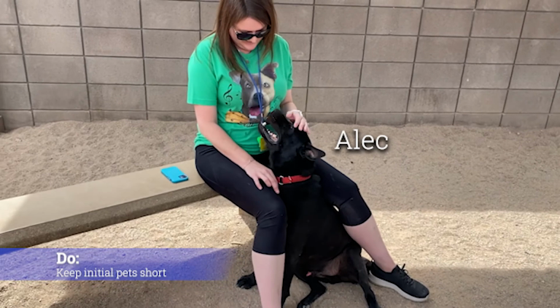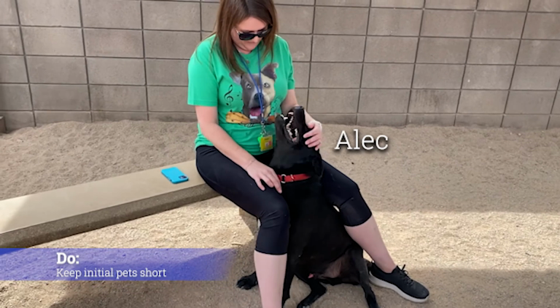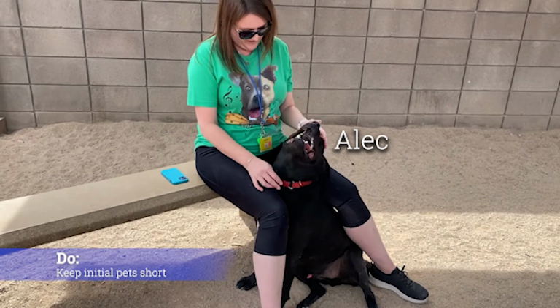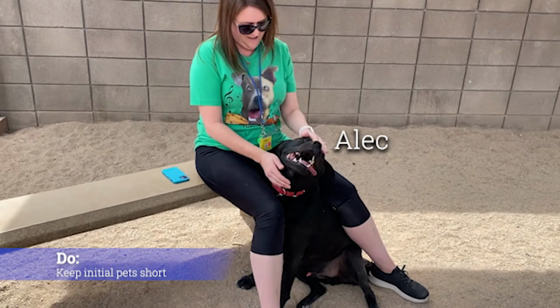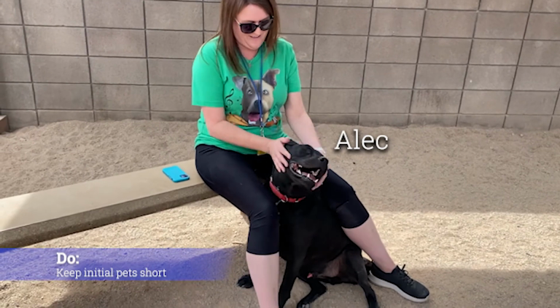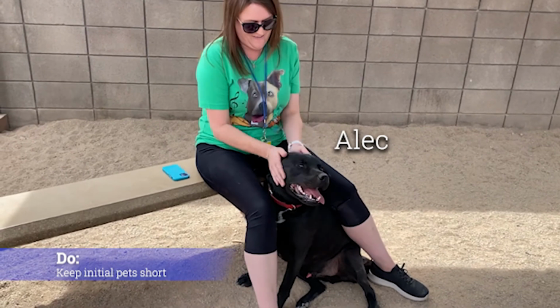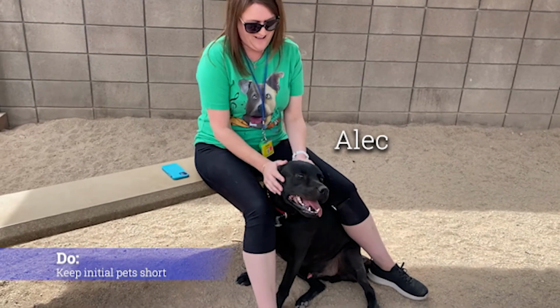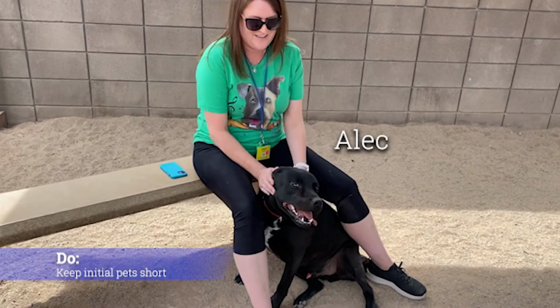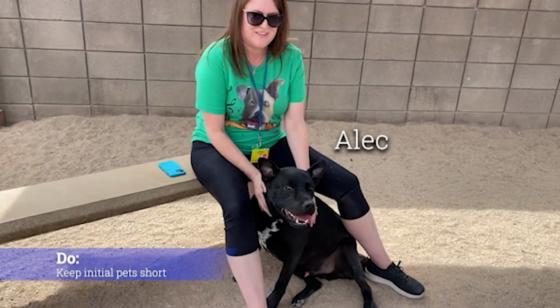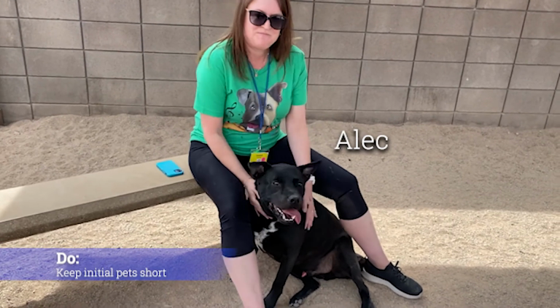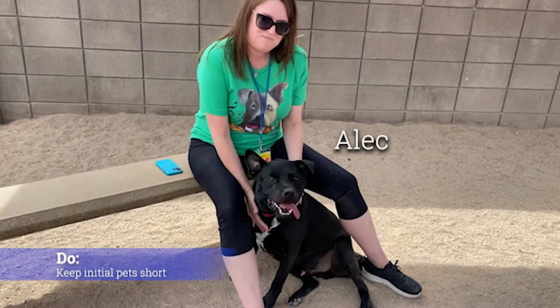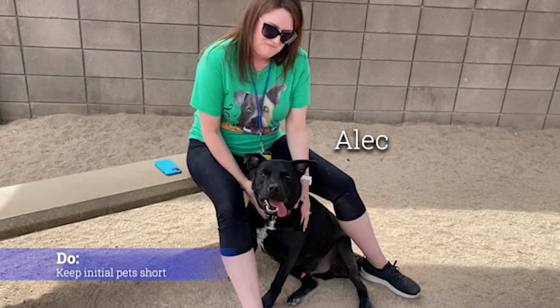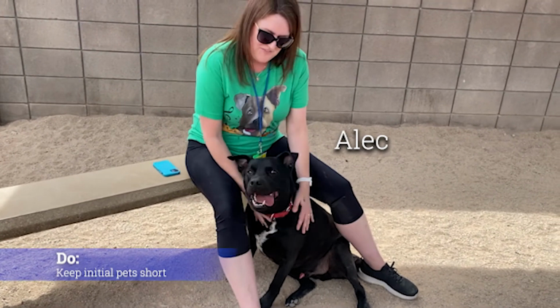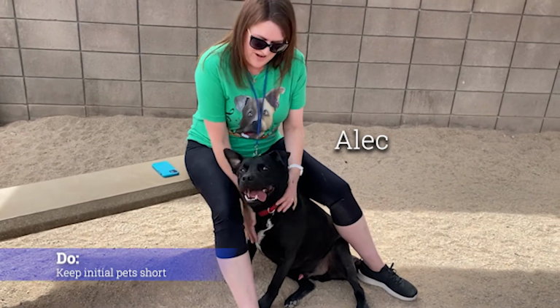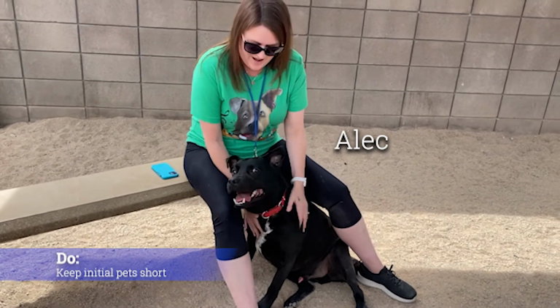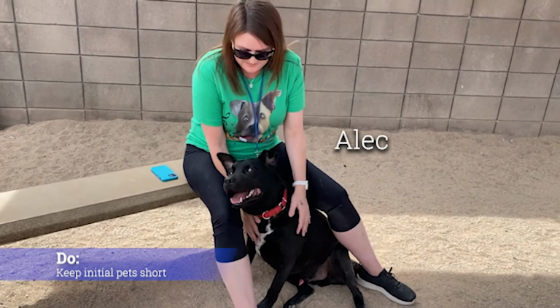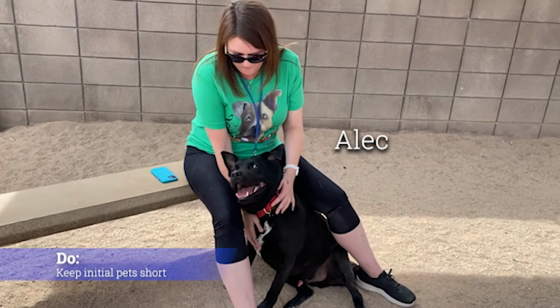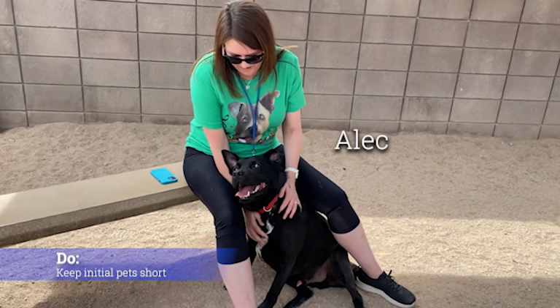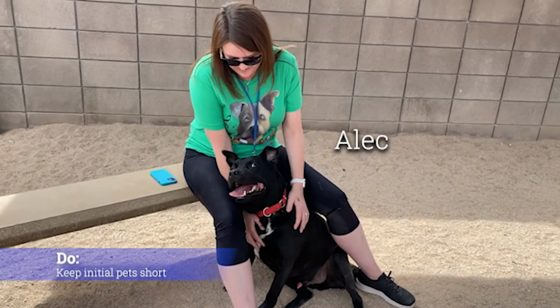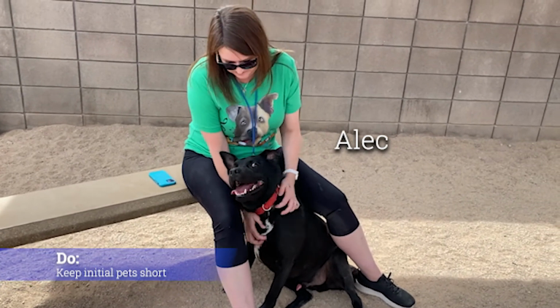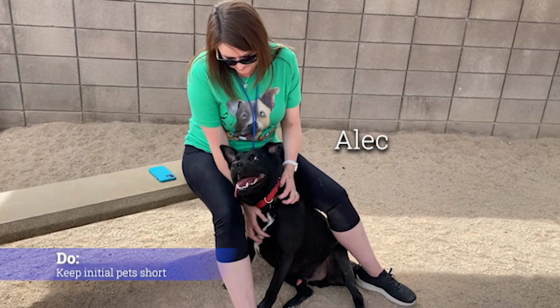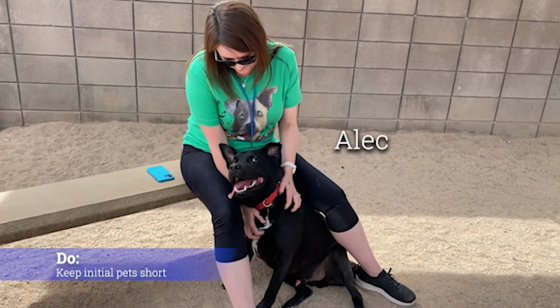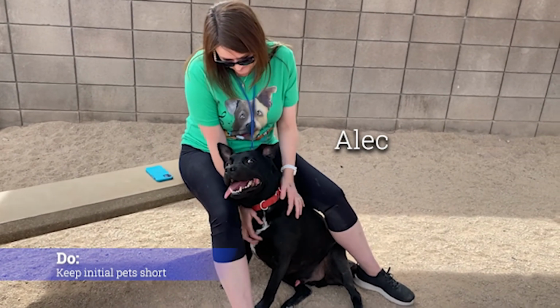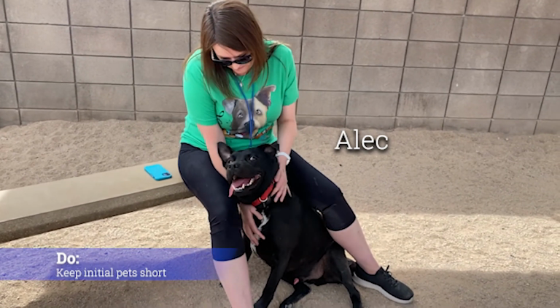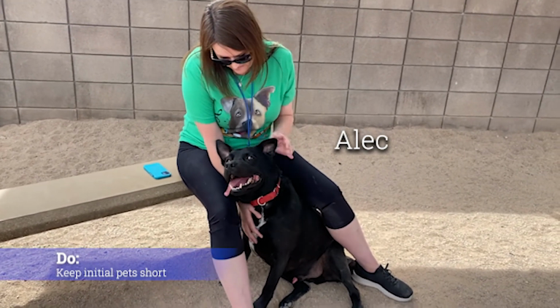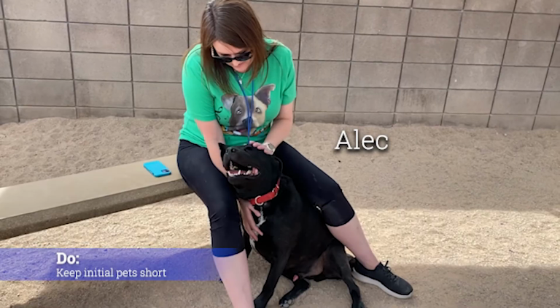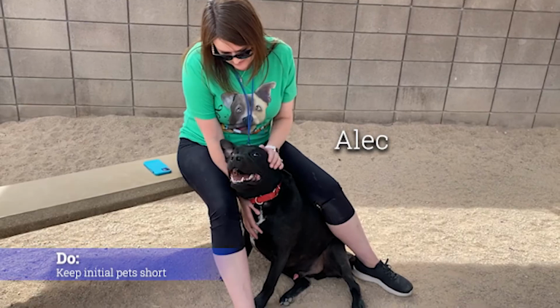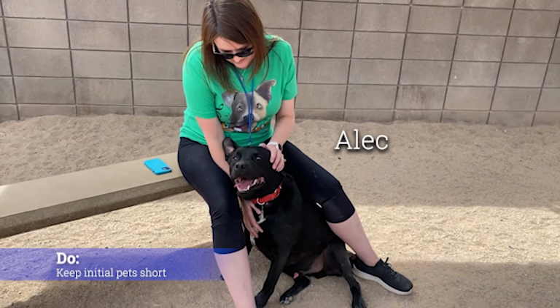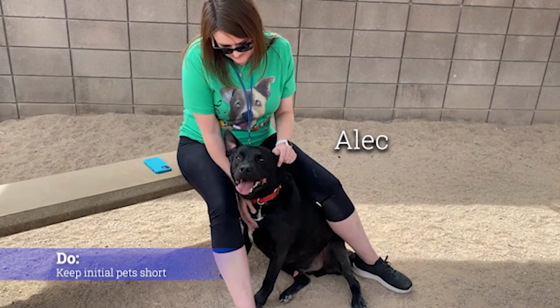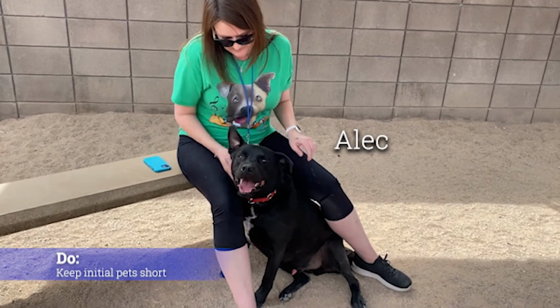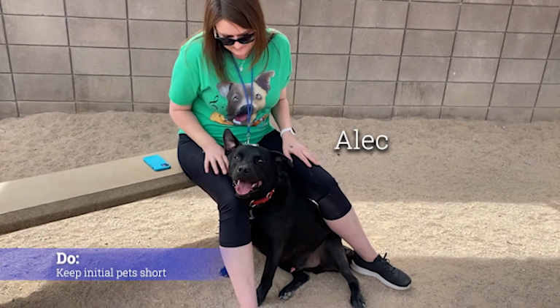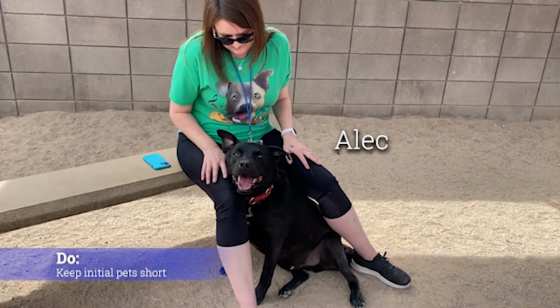Overstimulation could look like an extended pet session turning a wiggly dog into a really, really jumpy, mouthy dog.